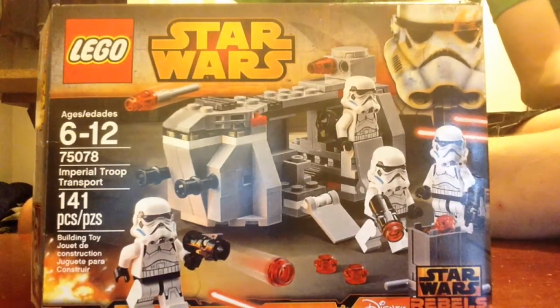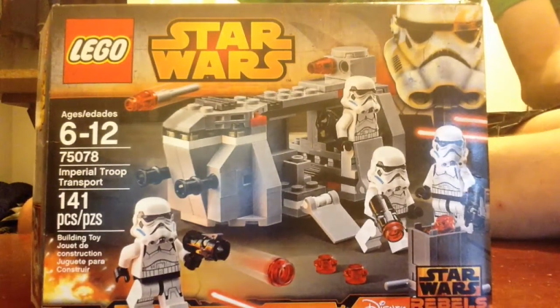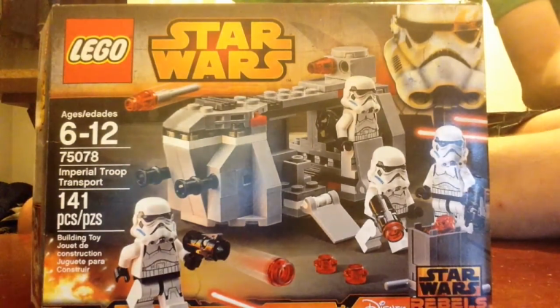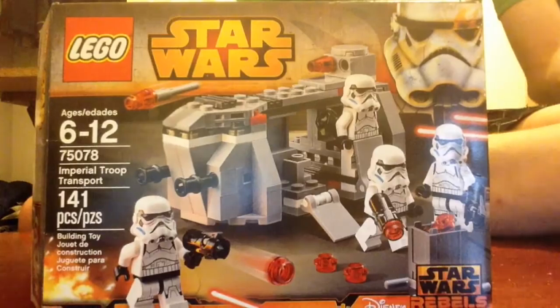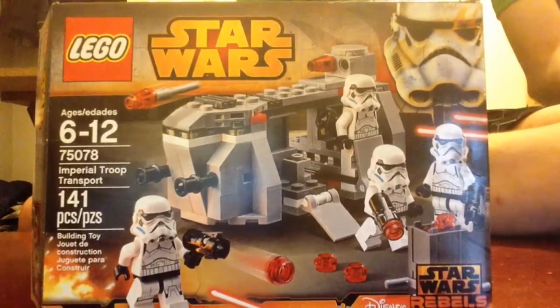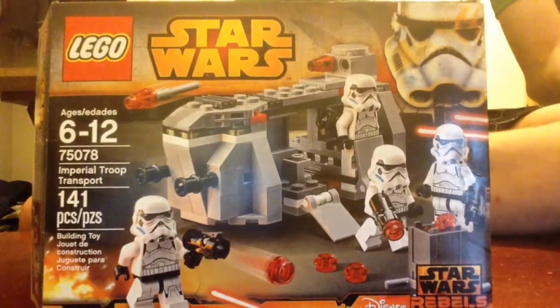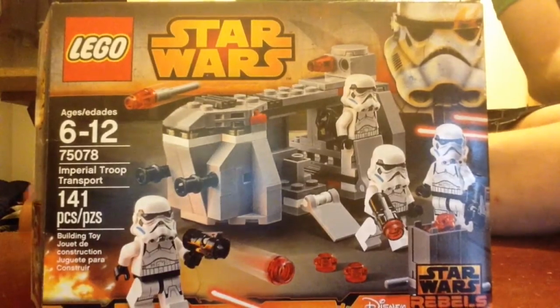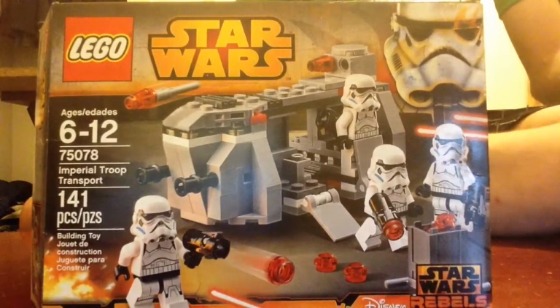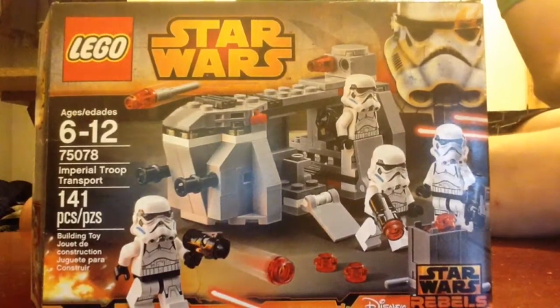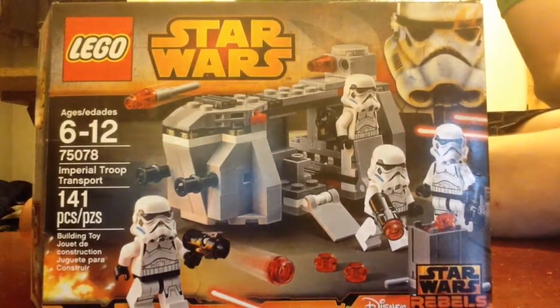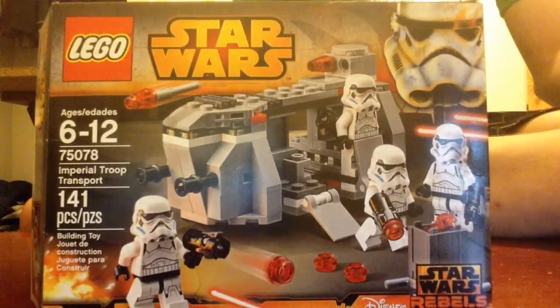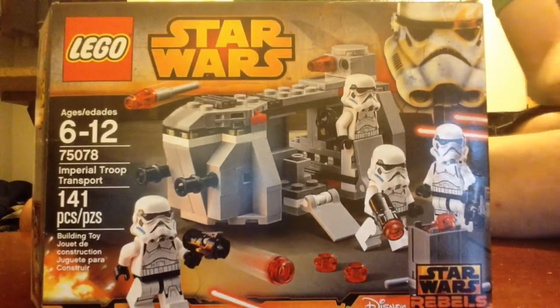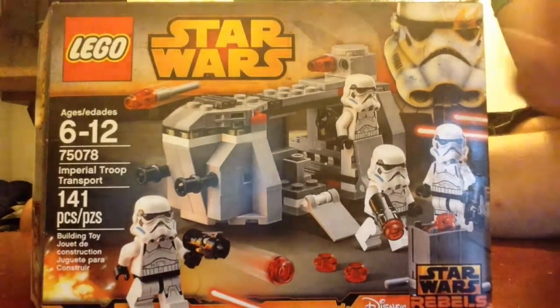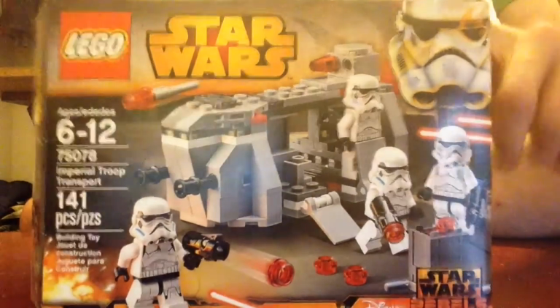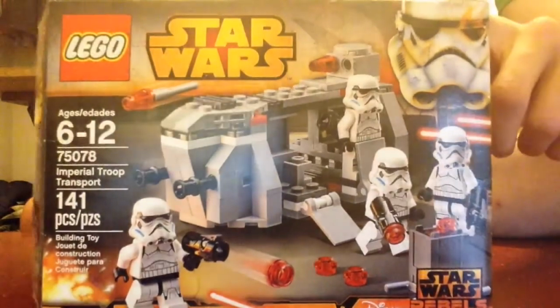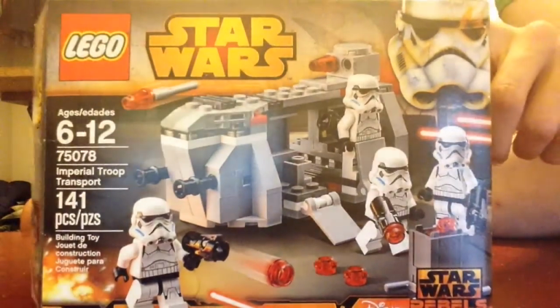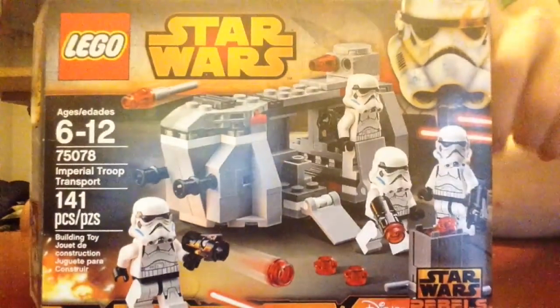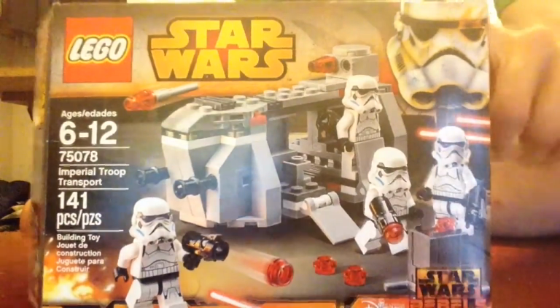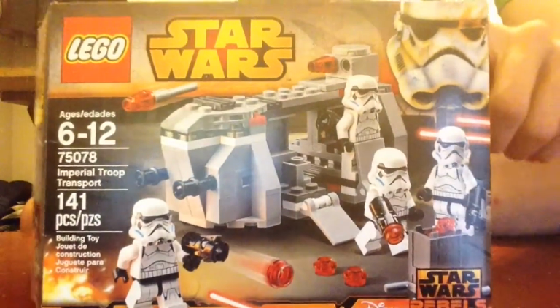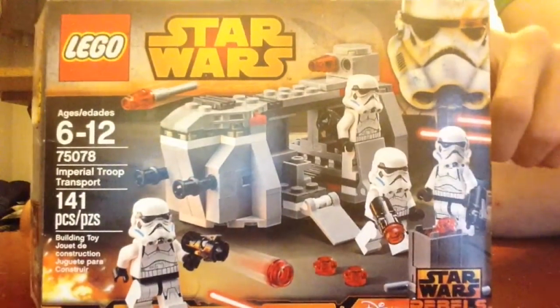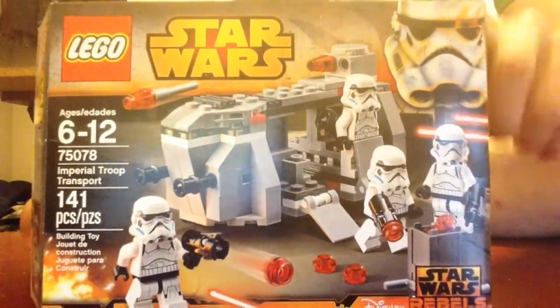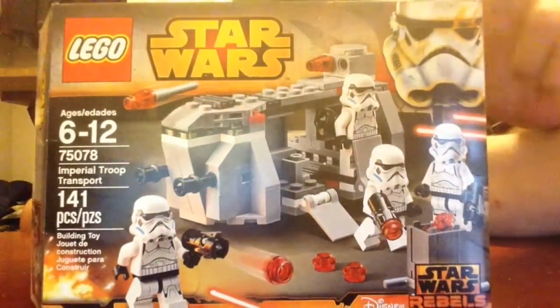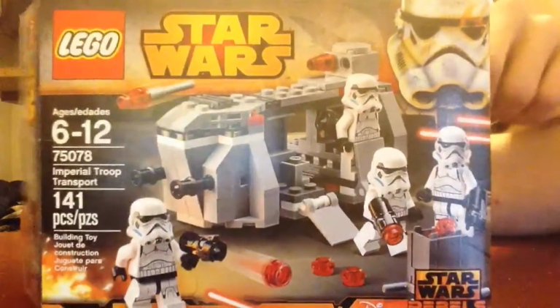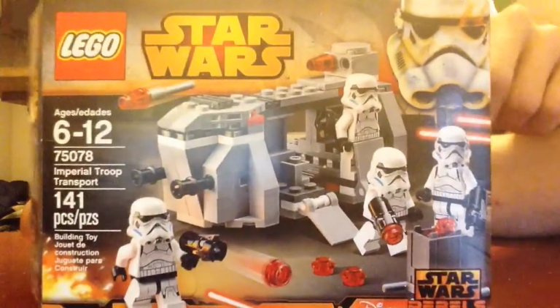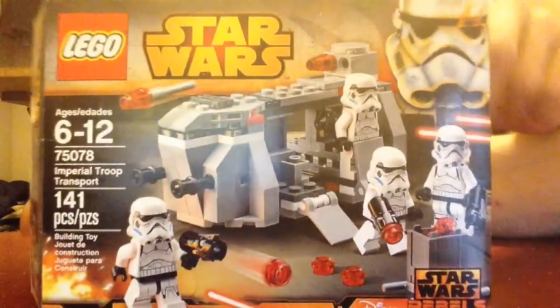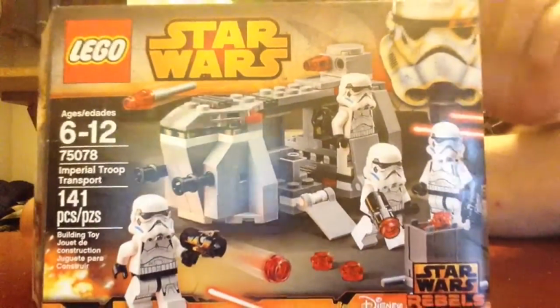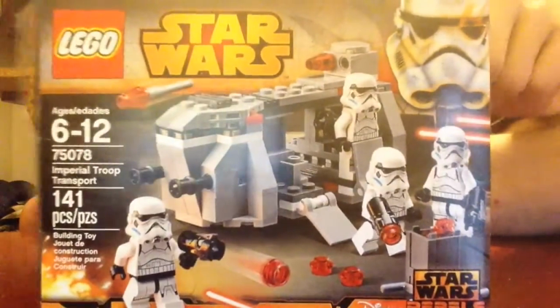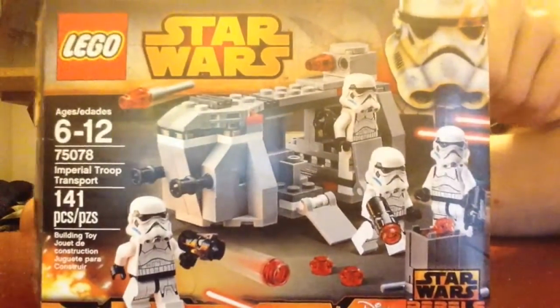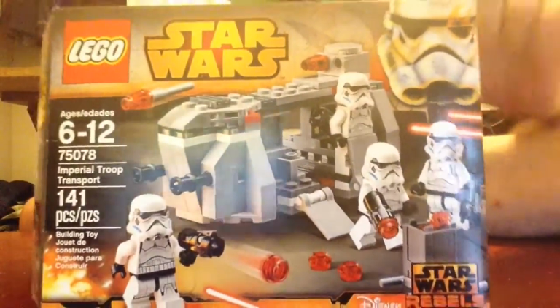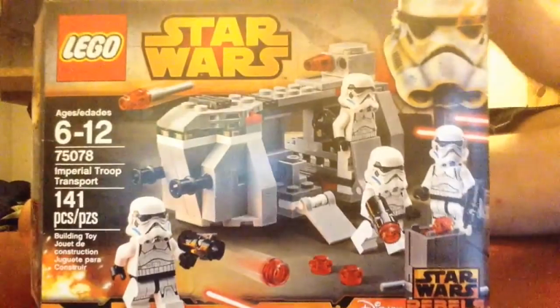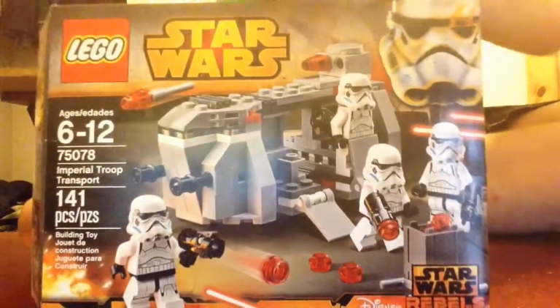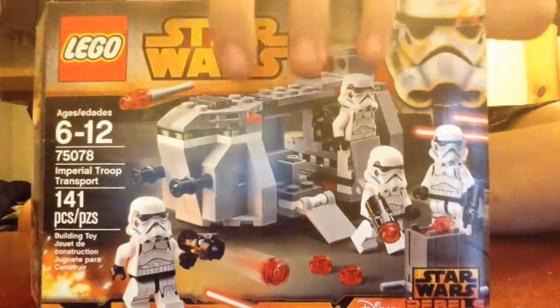Hey you guys, it's NoGaming and I'm here with a LEGO set review.